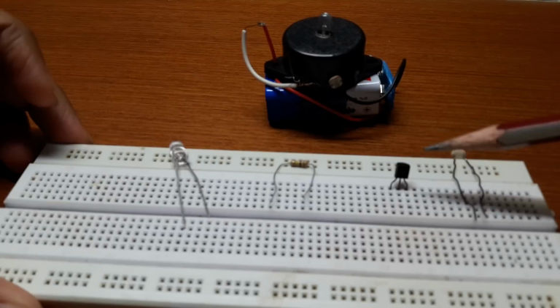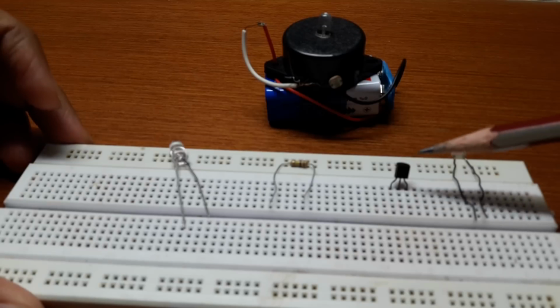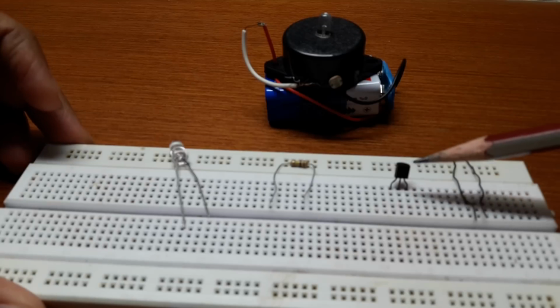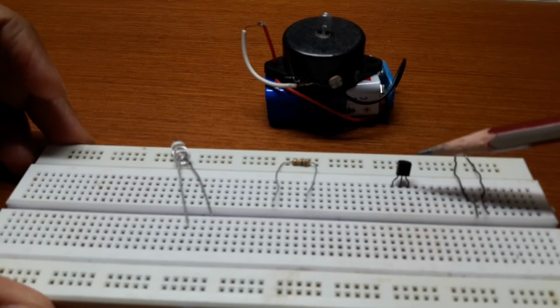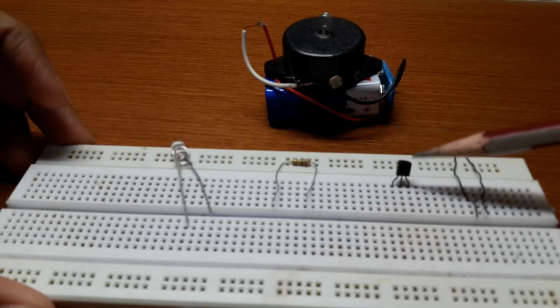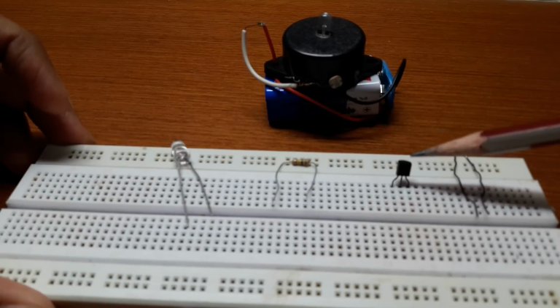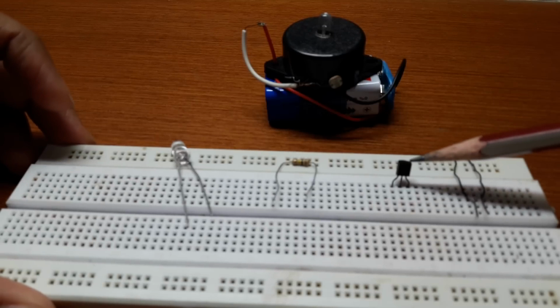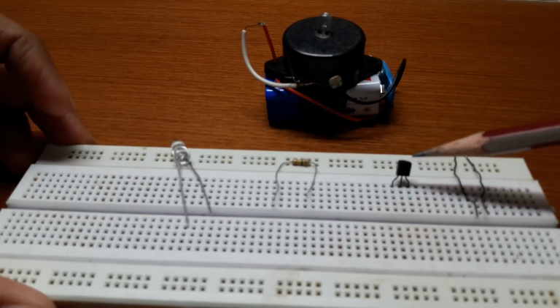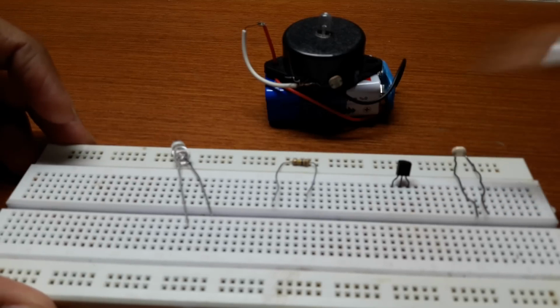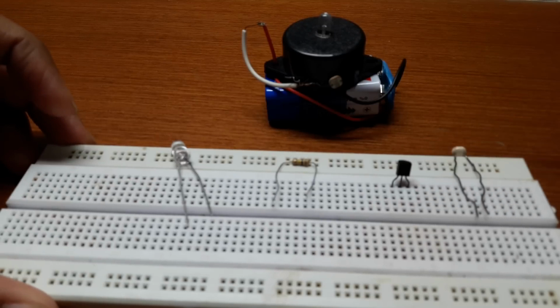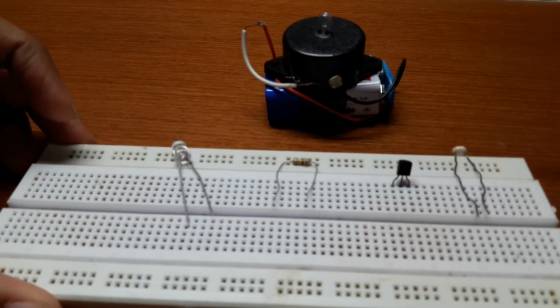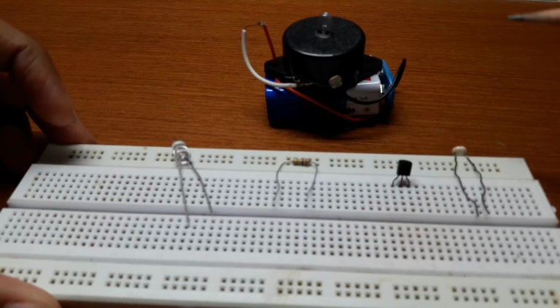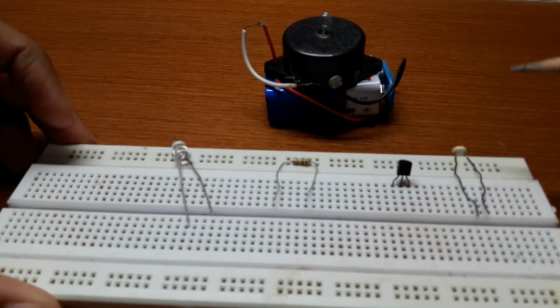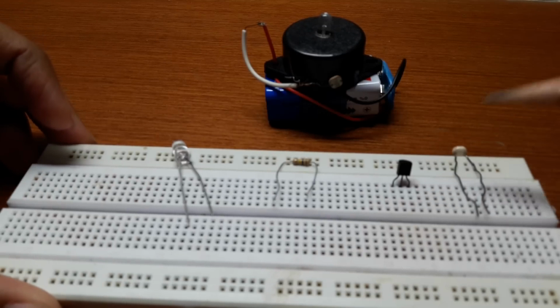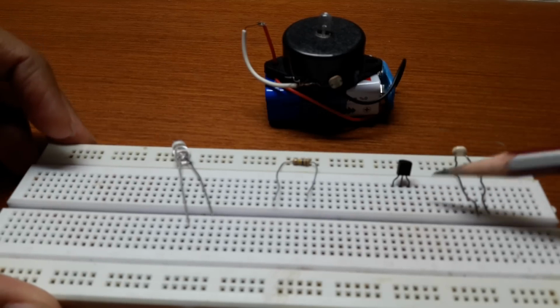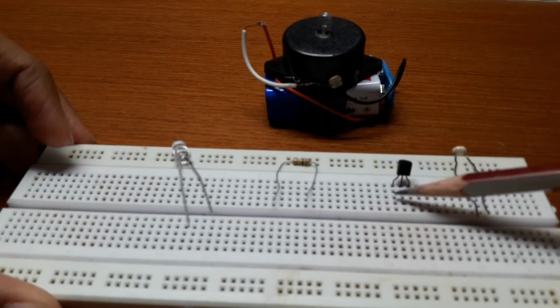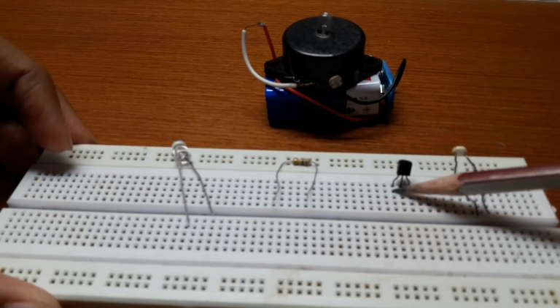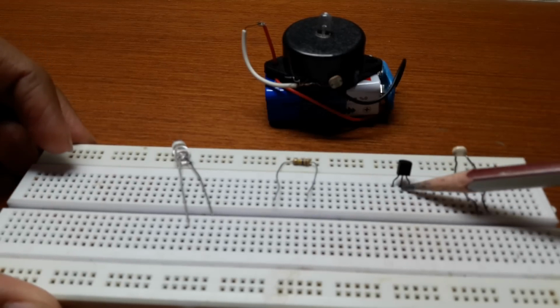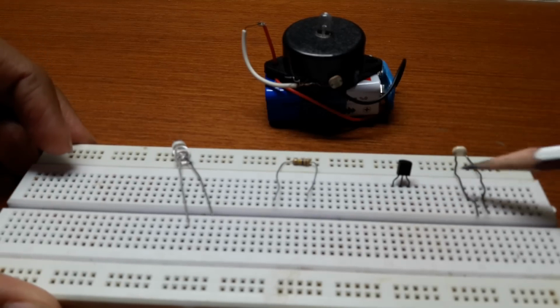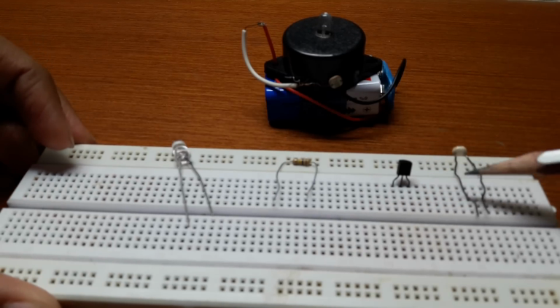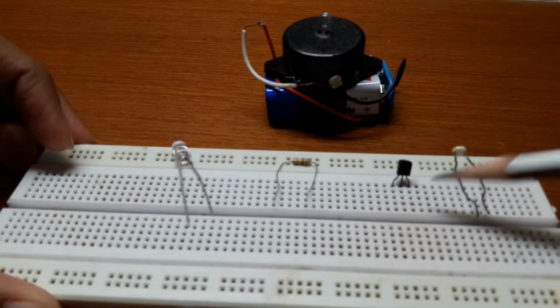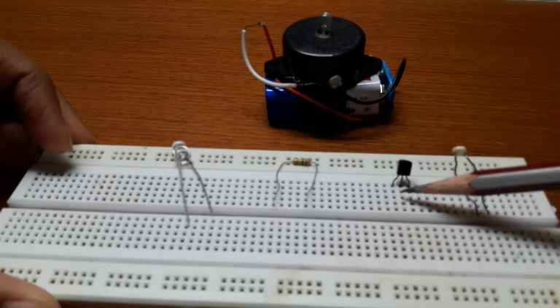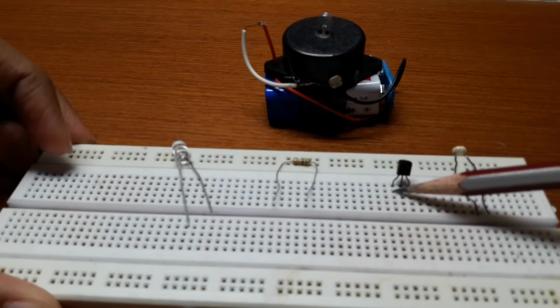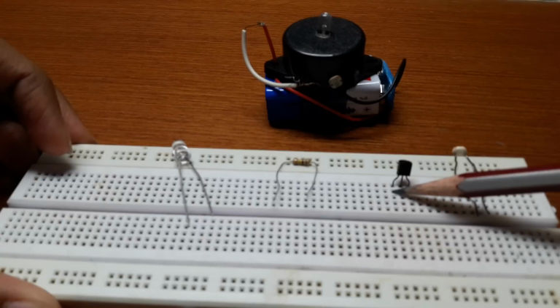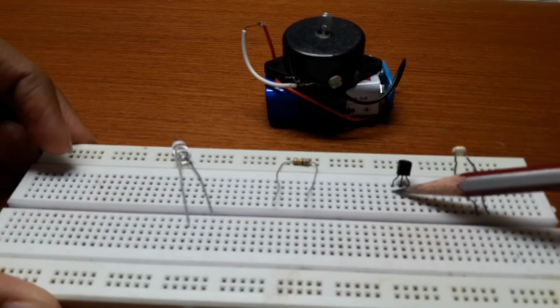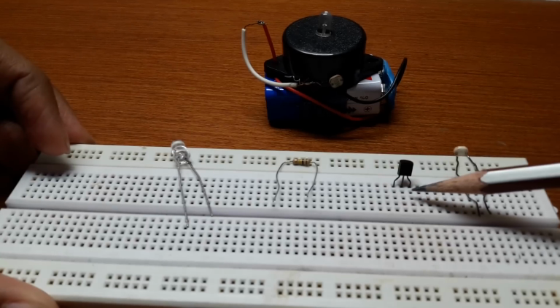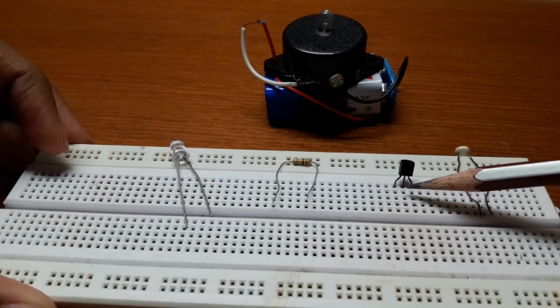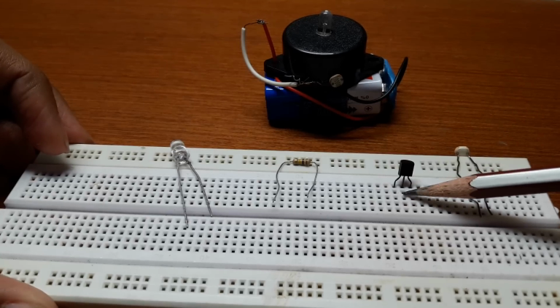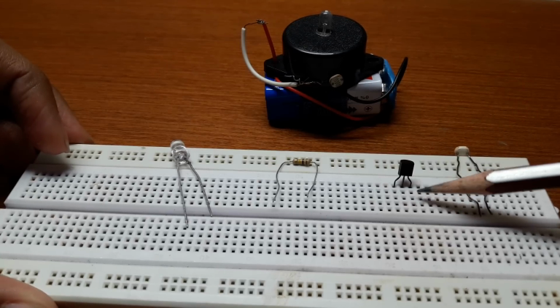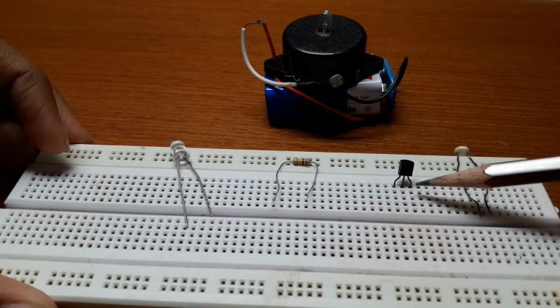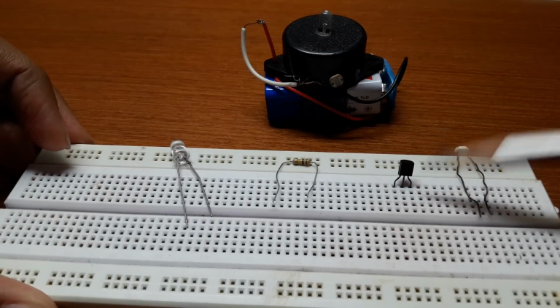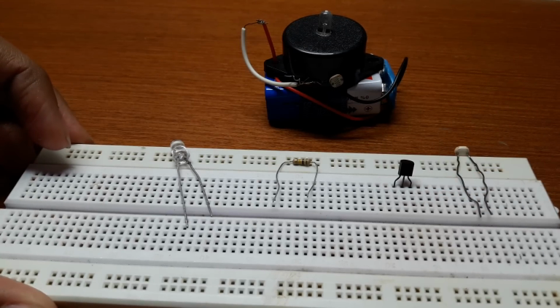Place the BC507 transistor on the breadboard. It has three pins: the first pin is the collector, then the base, and the emitter.